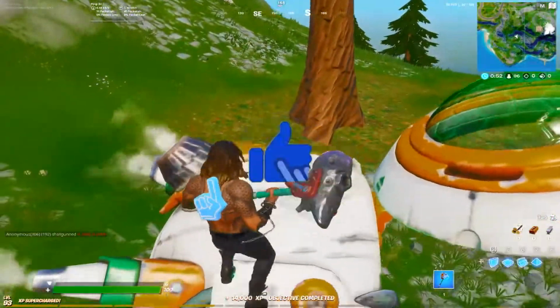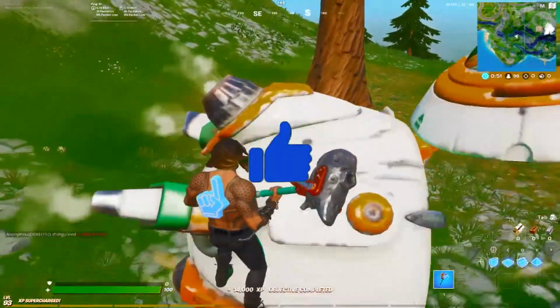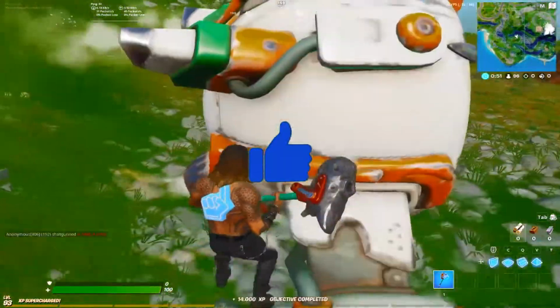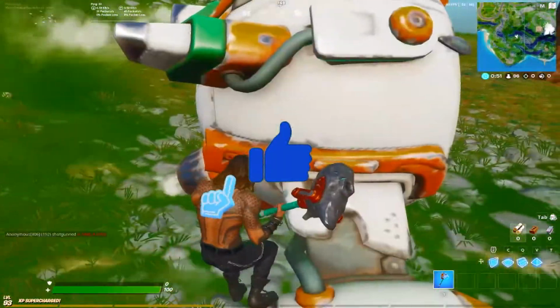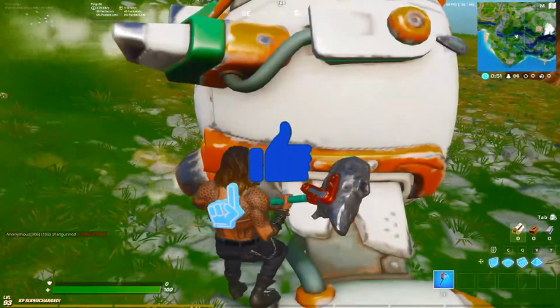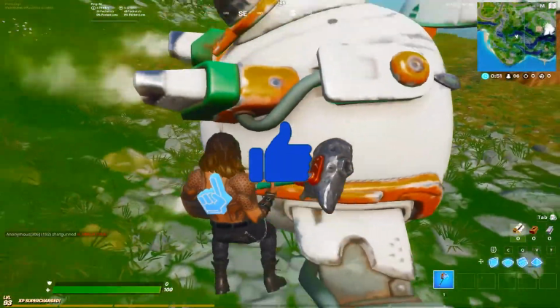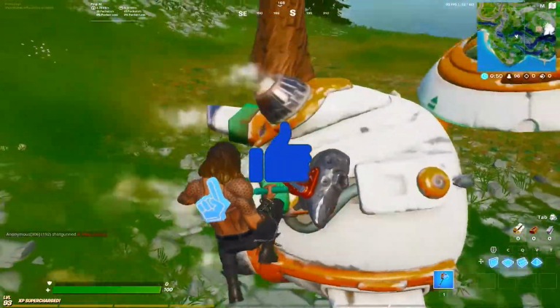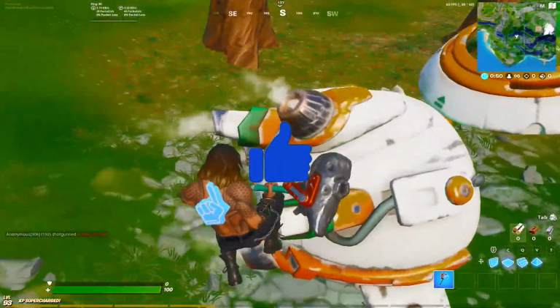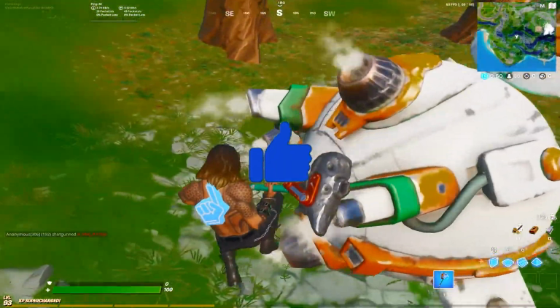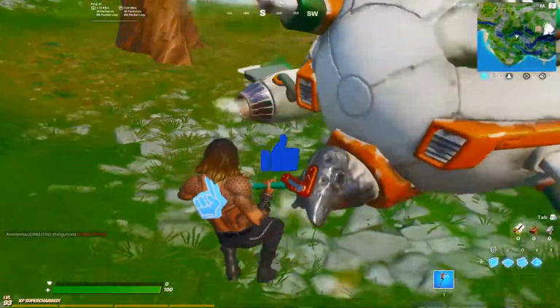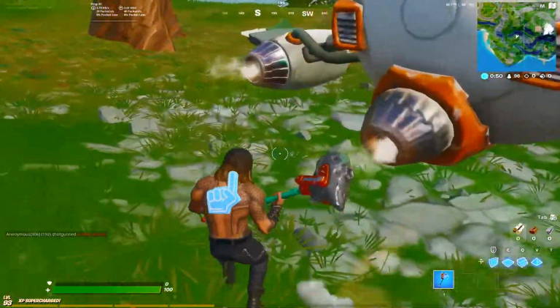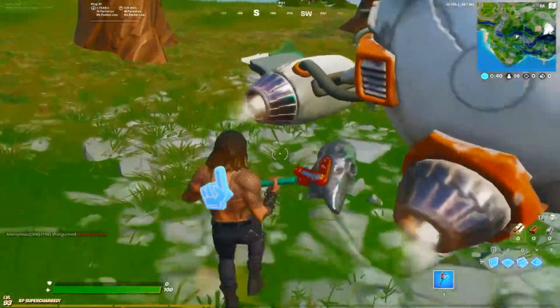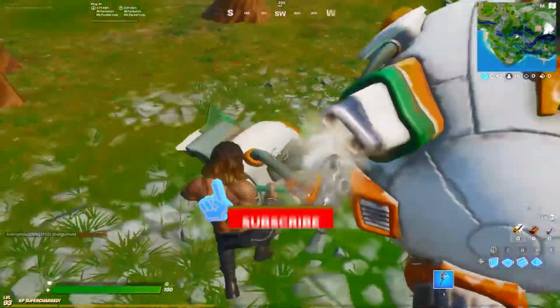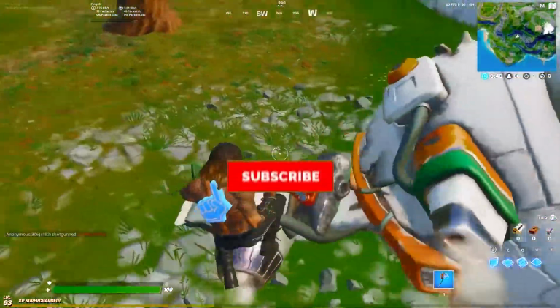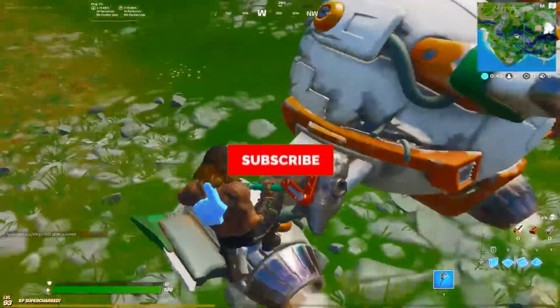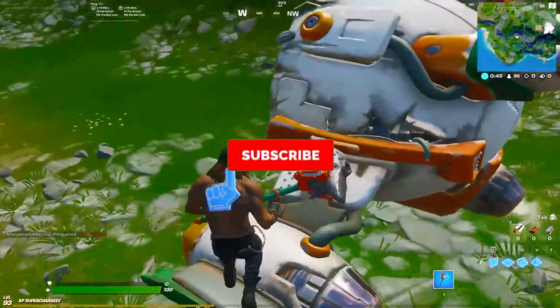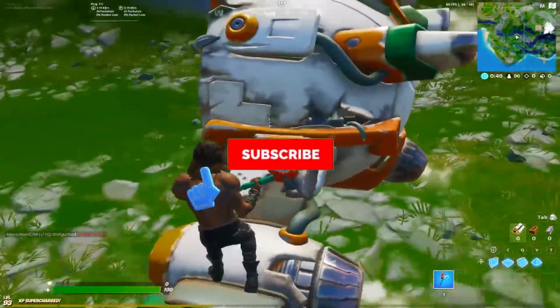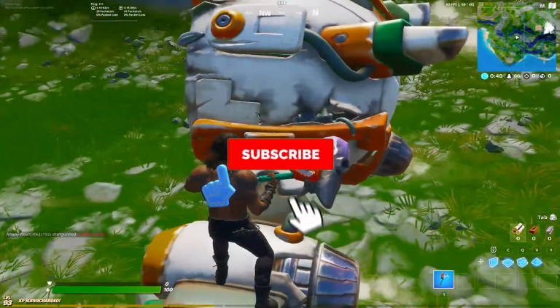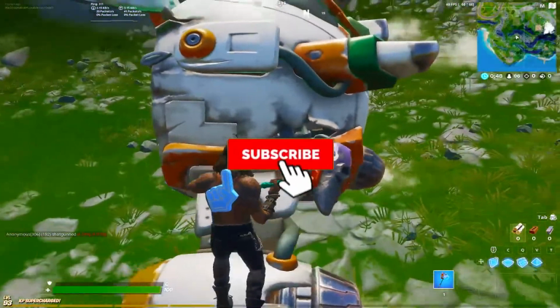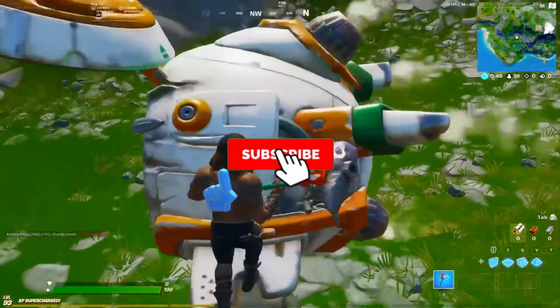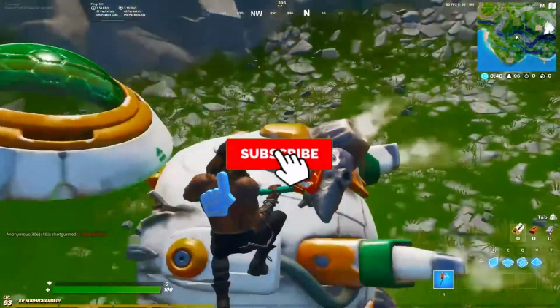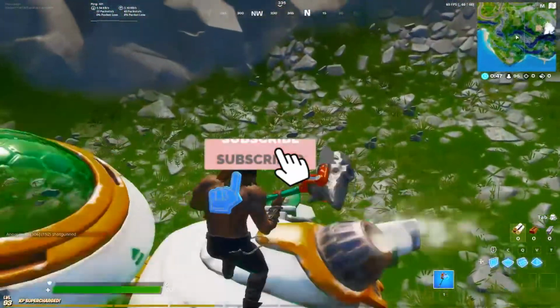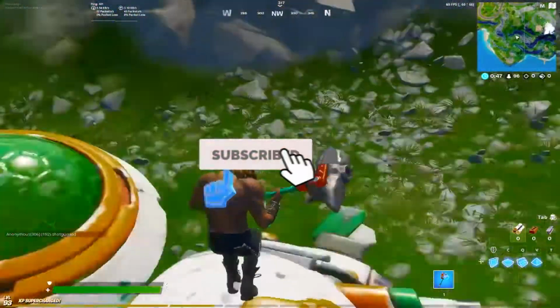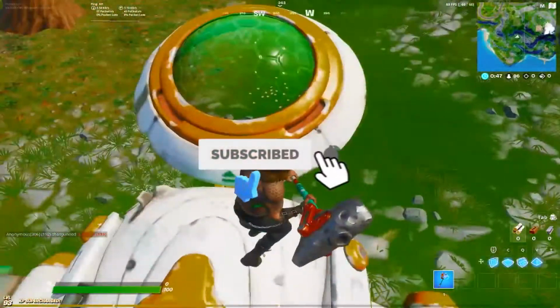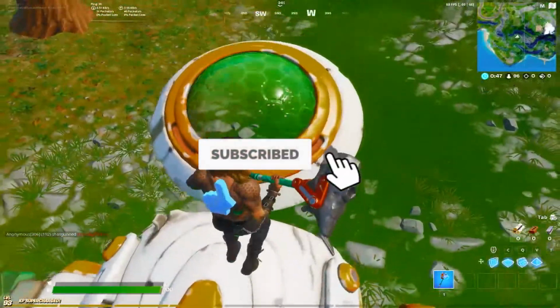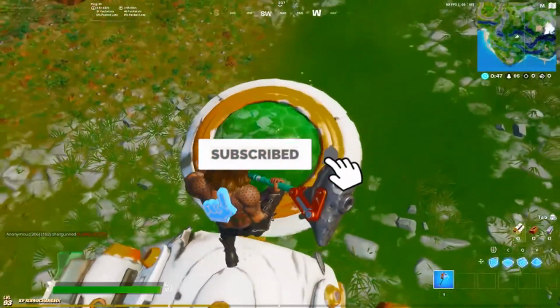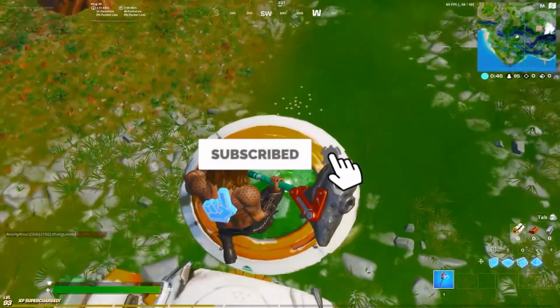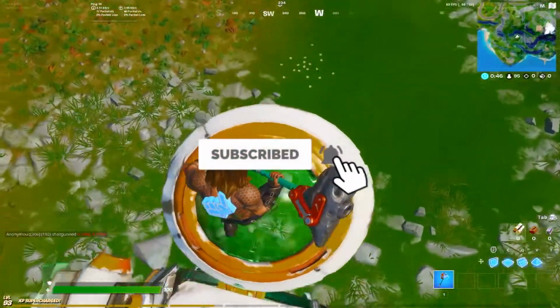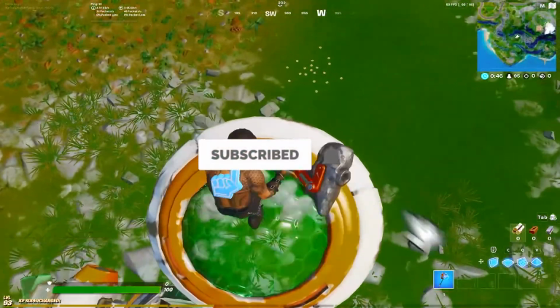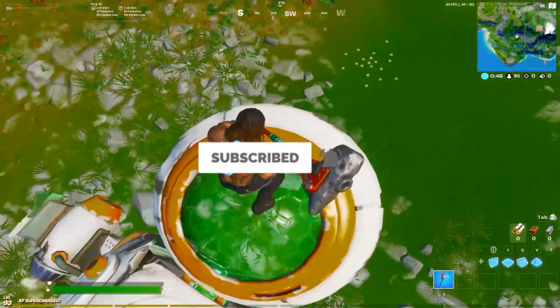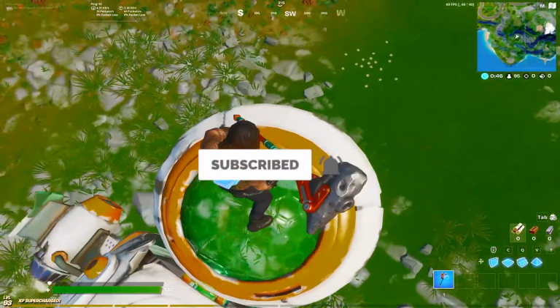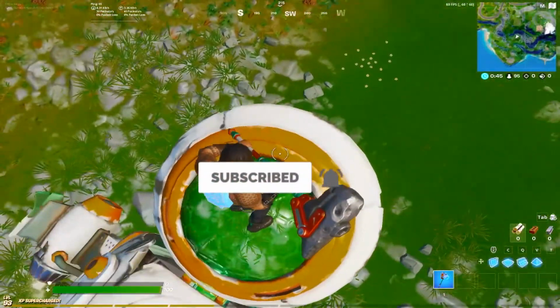If you like my content, make sure to subscribe, leave a like, and I will see you guys in the next video. Bye!